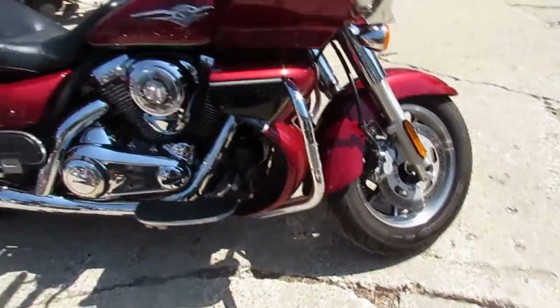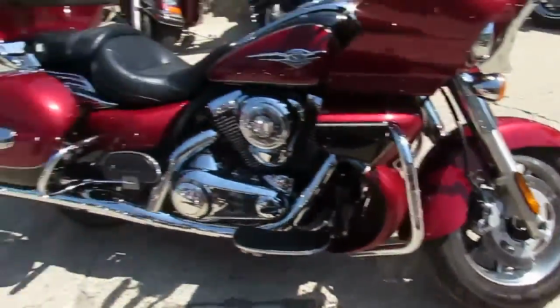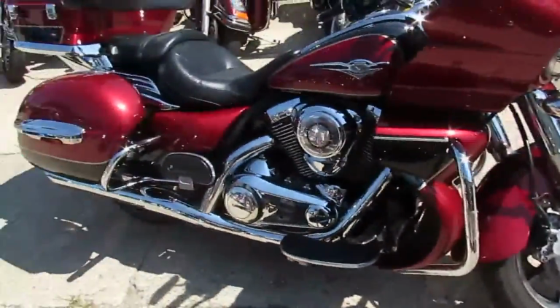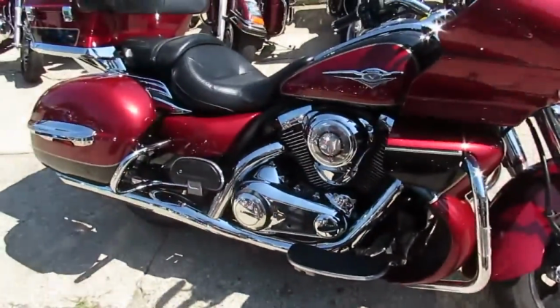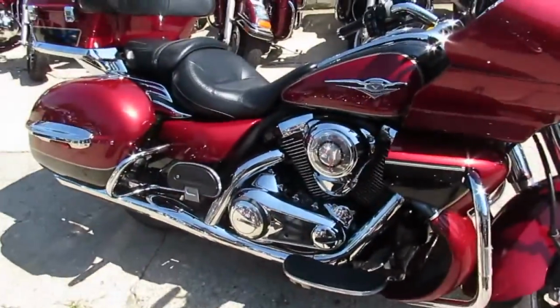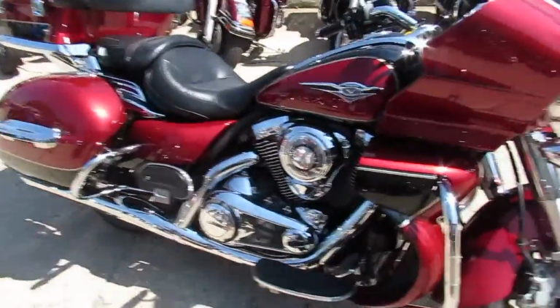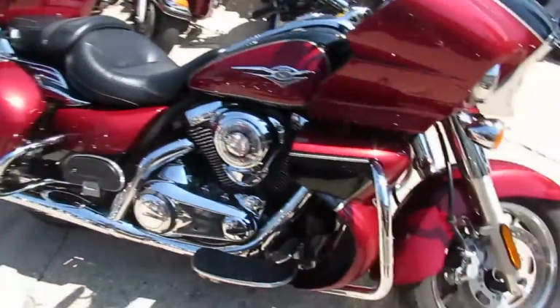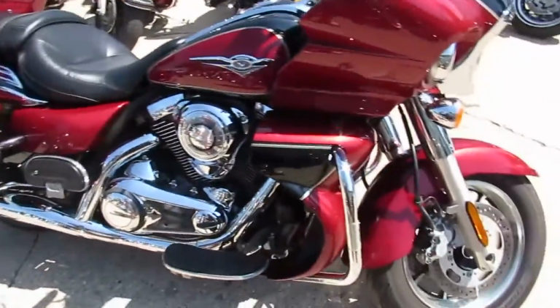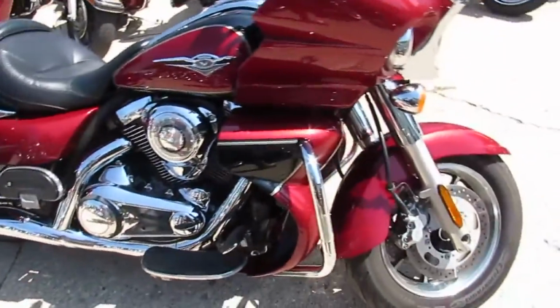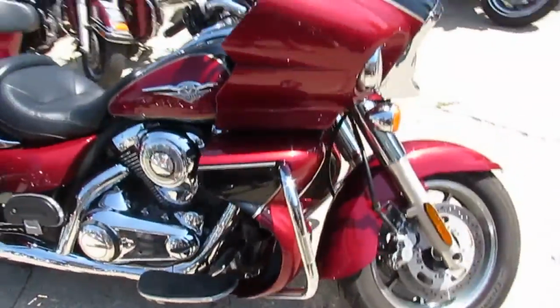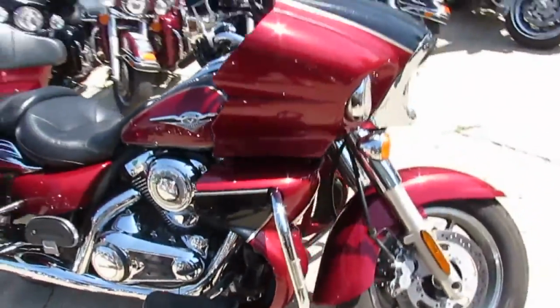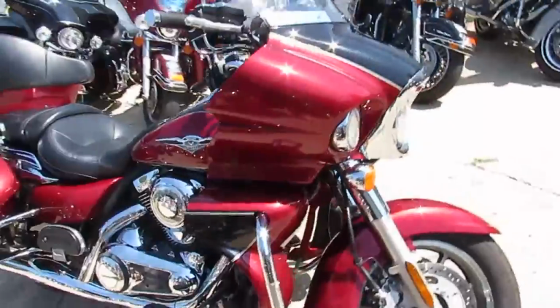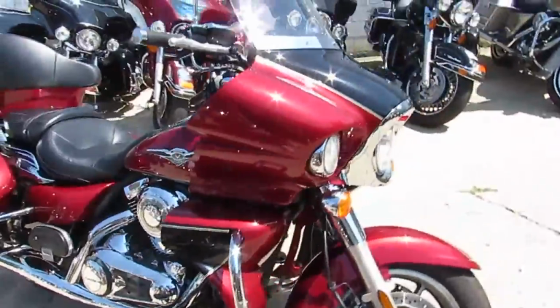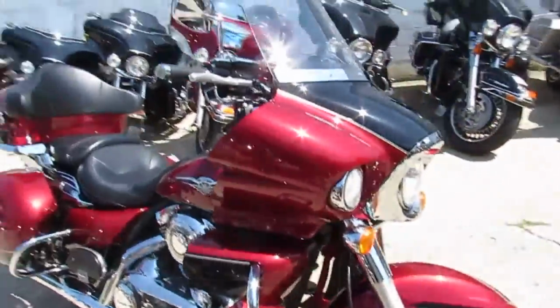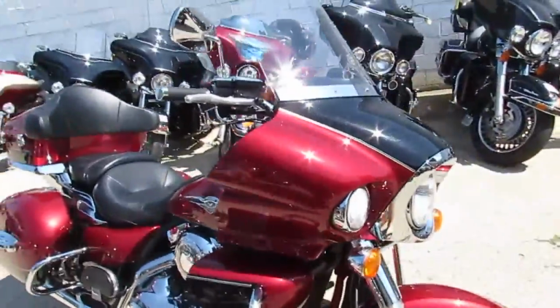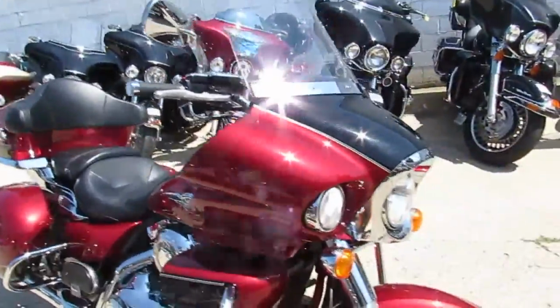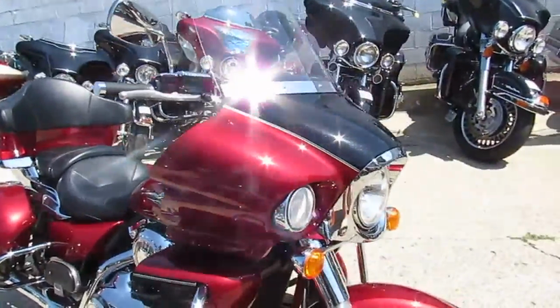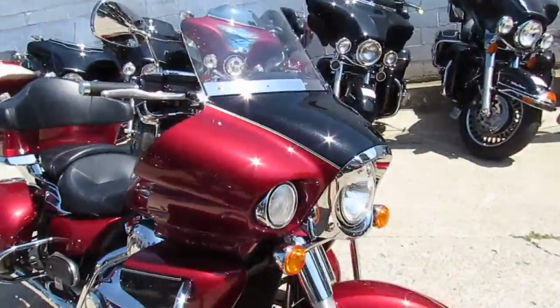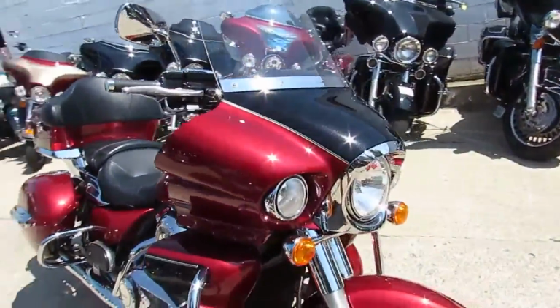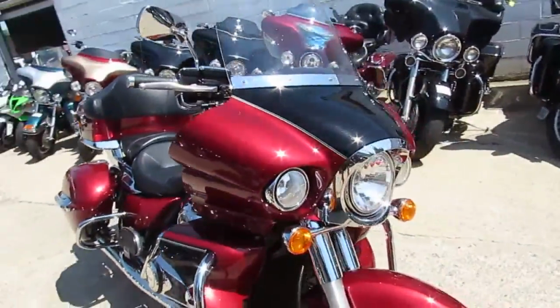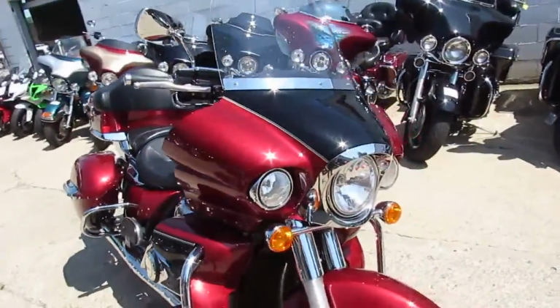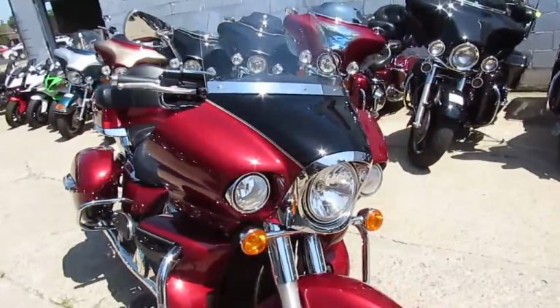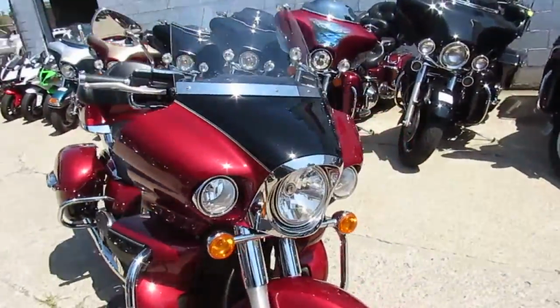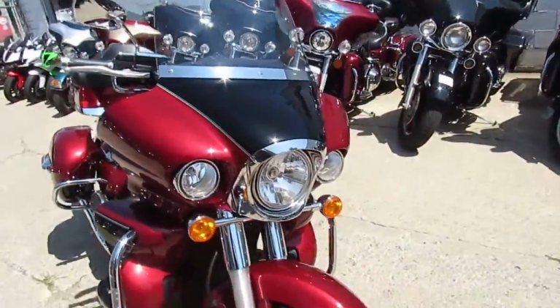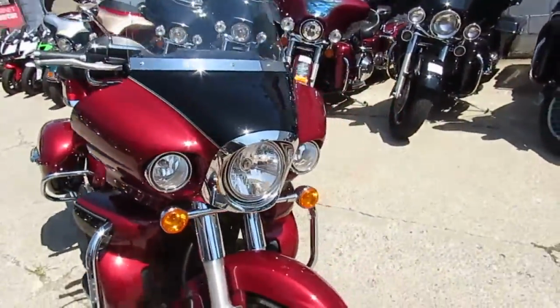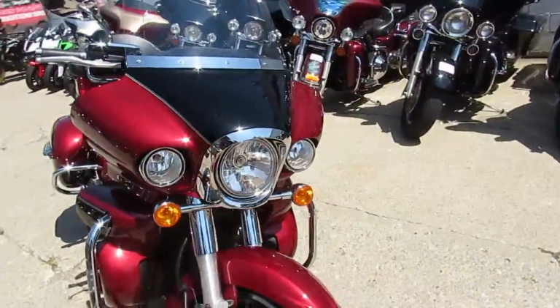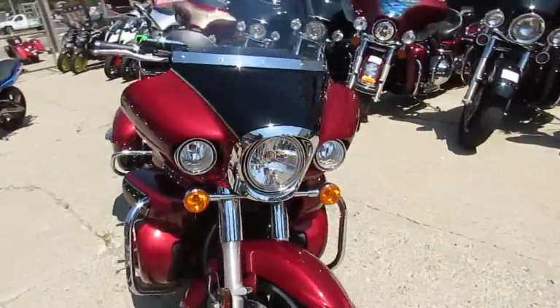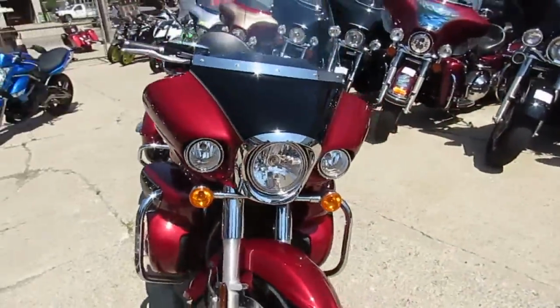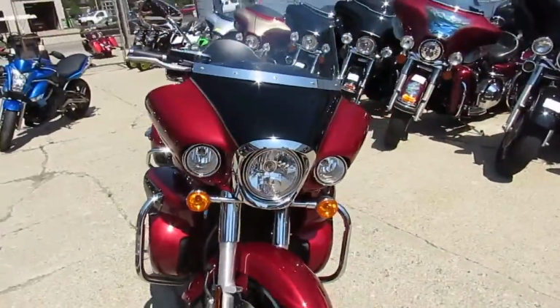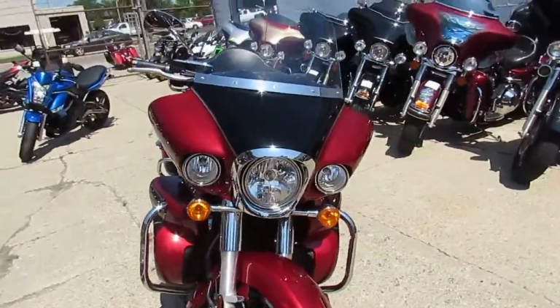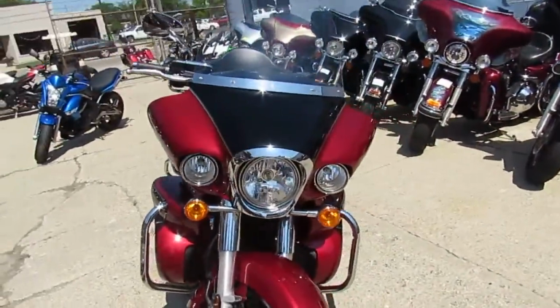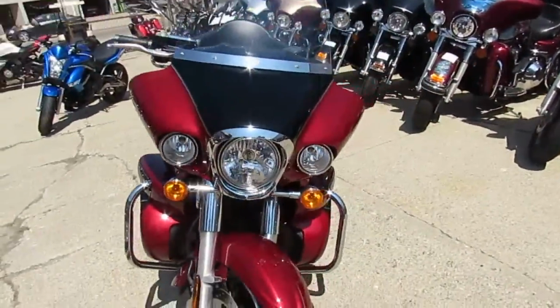You can't go wrong. 2010 Voyager, 1700cc for $6,499.